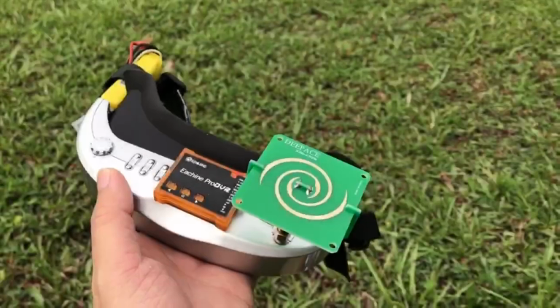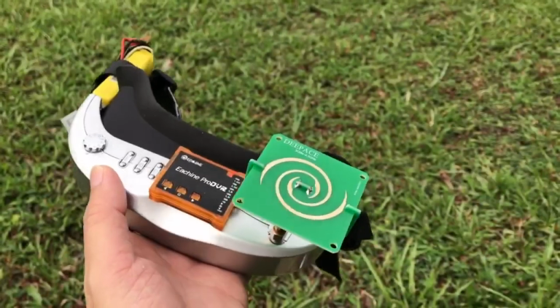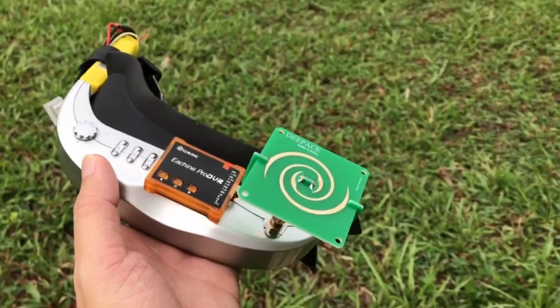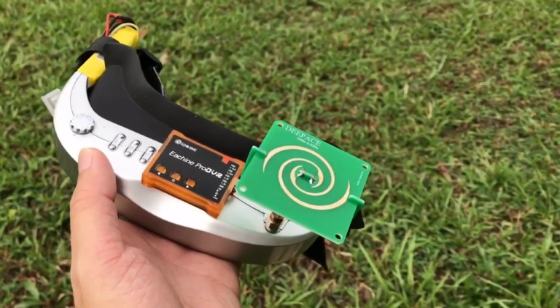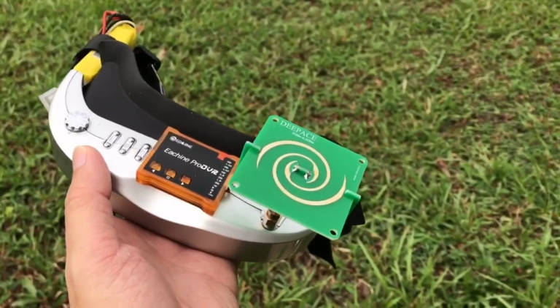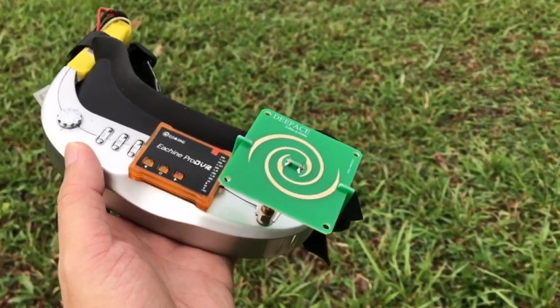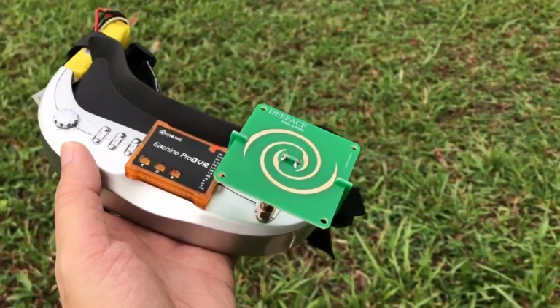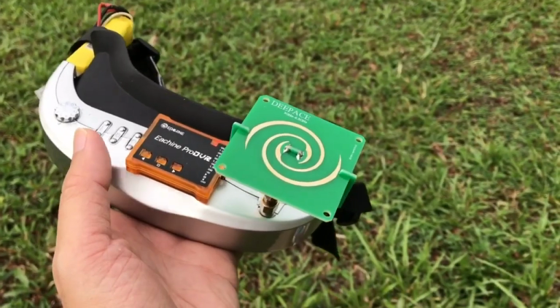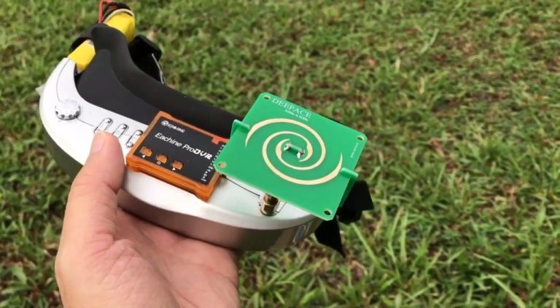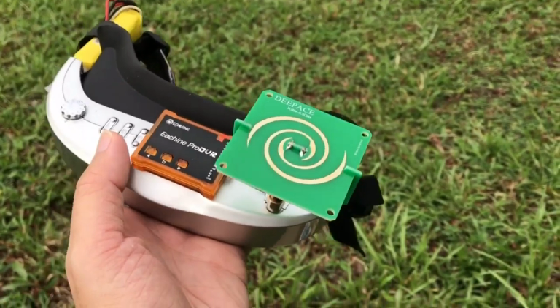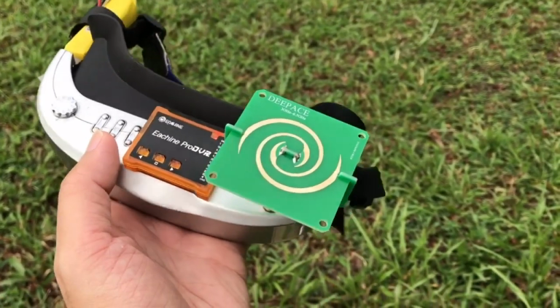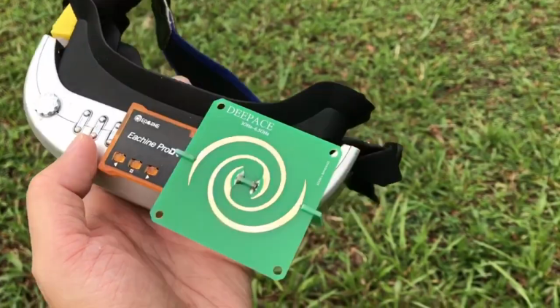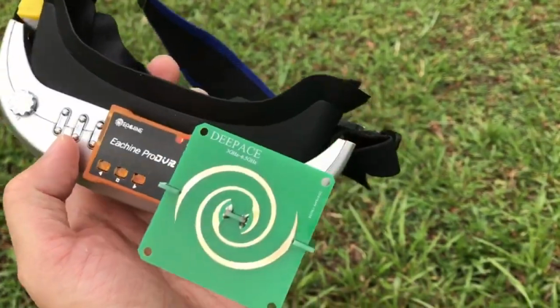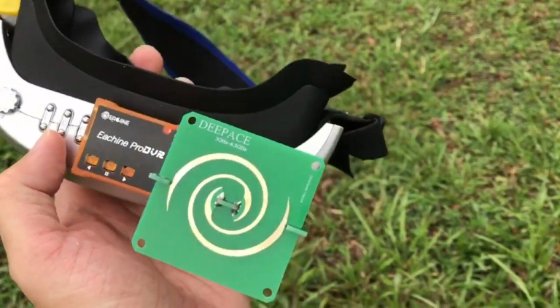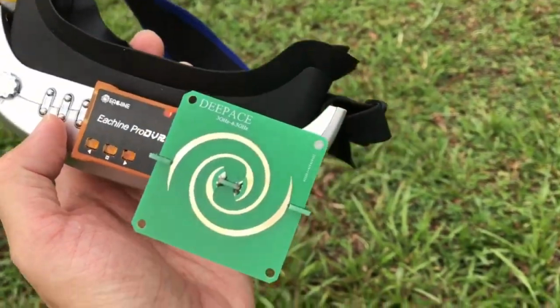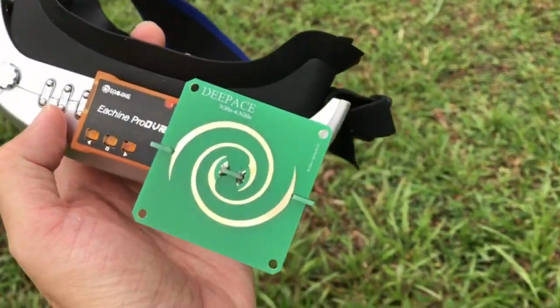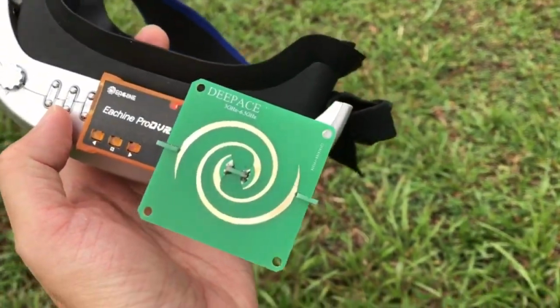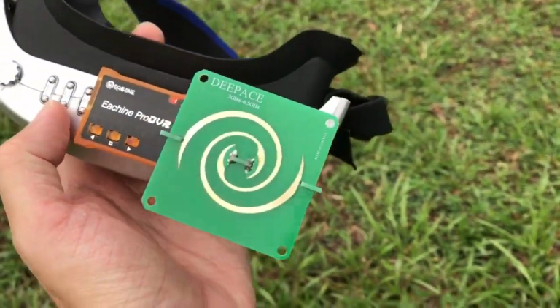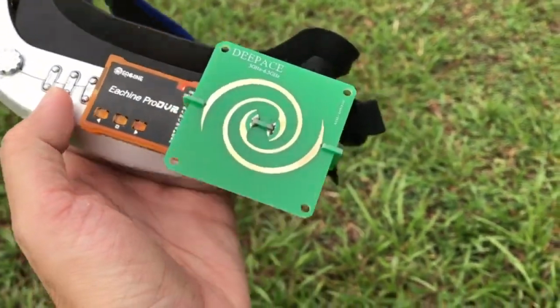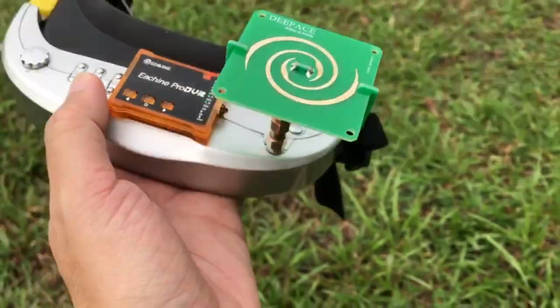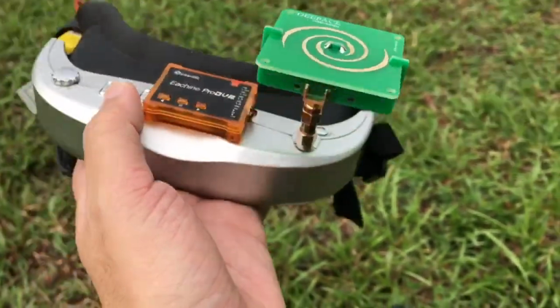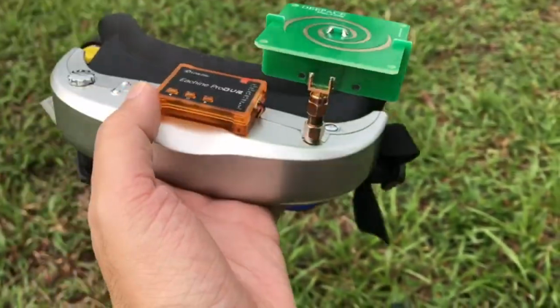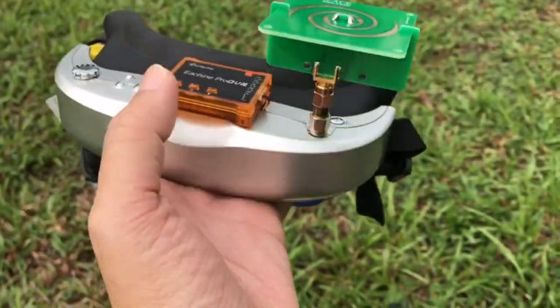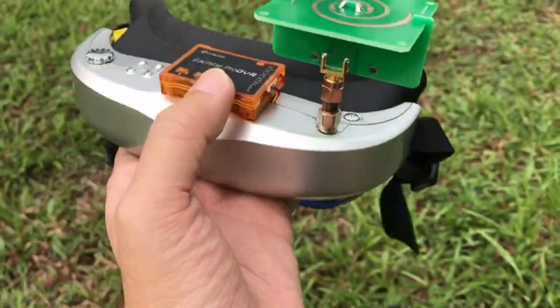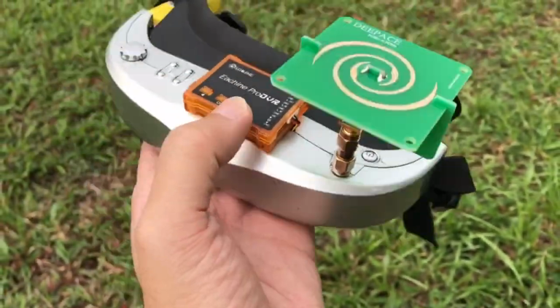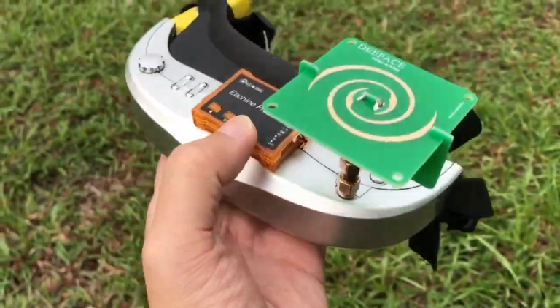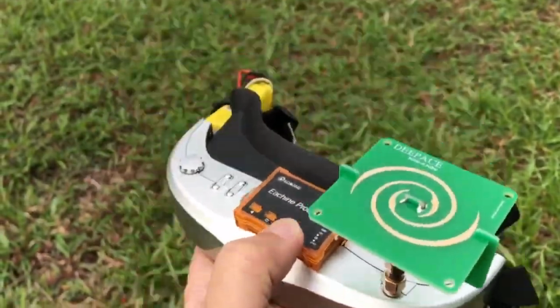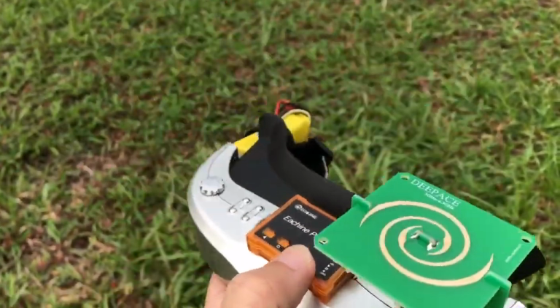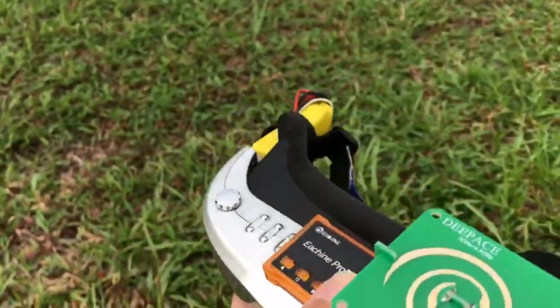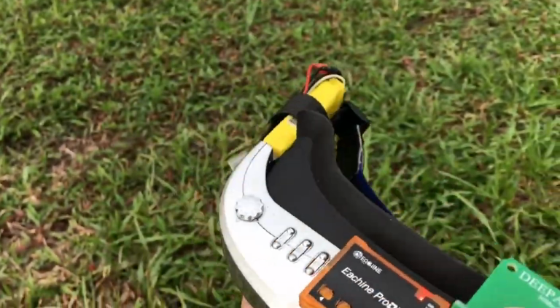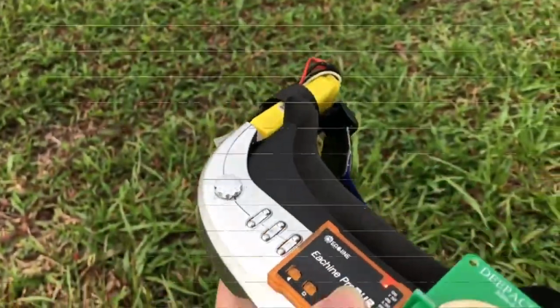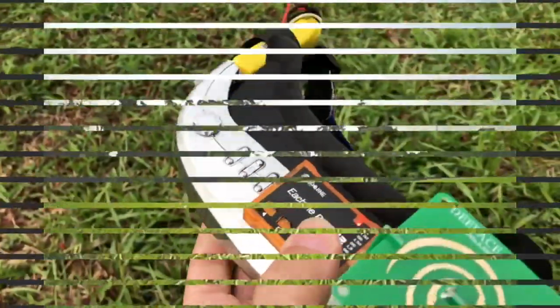Here is the second flight test using the spiral antenna. I'm going to hit record once again.